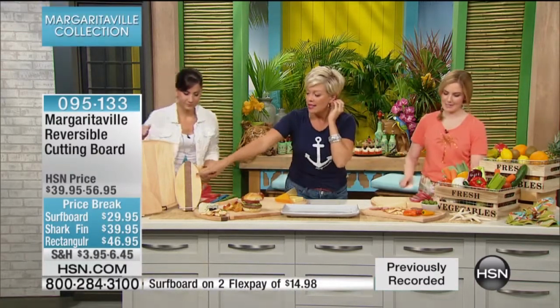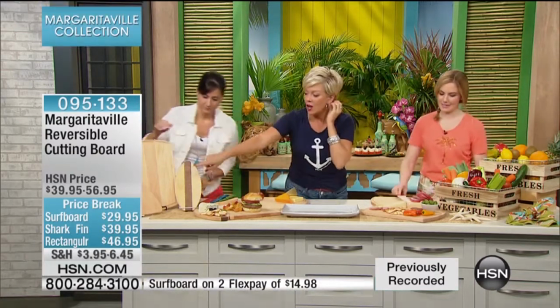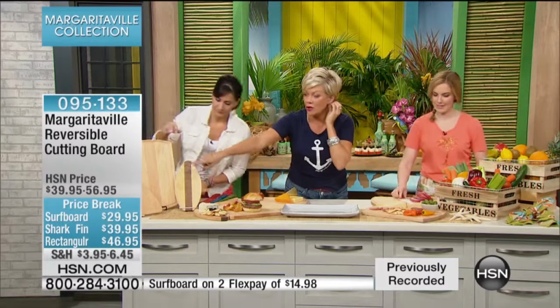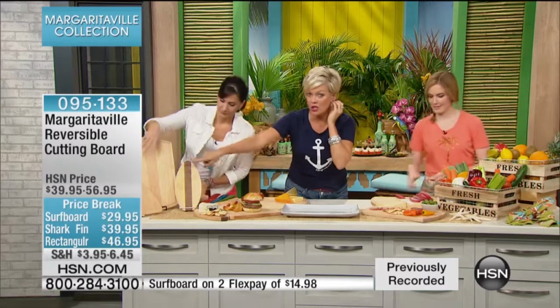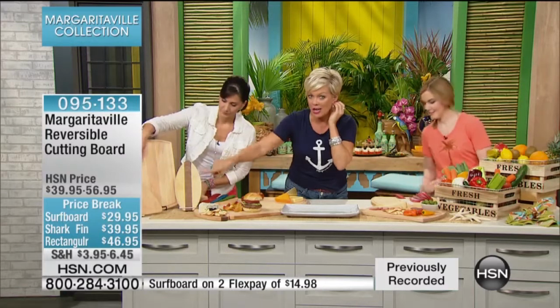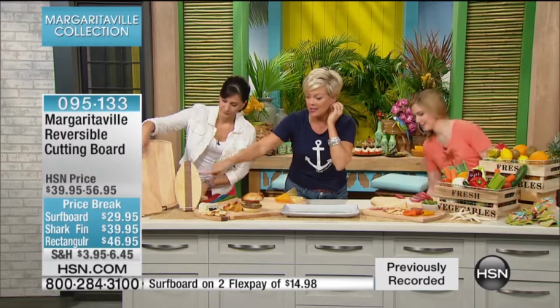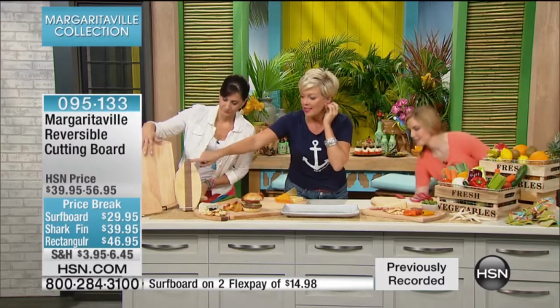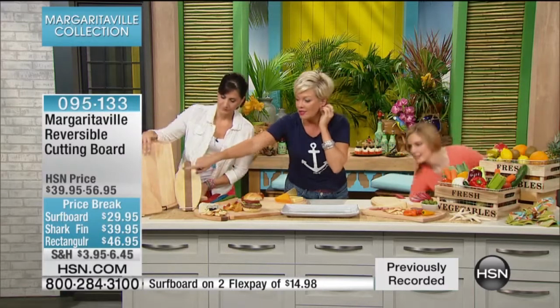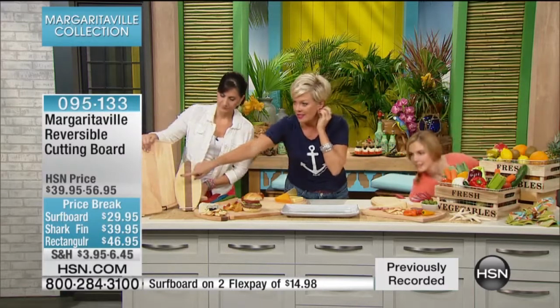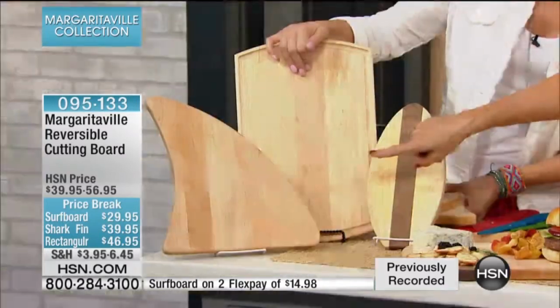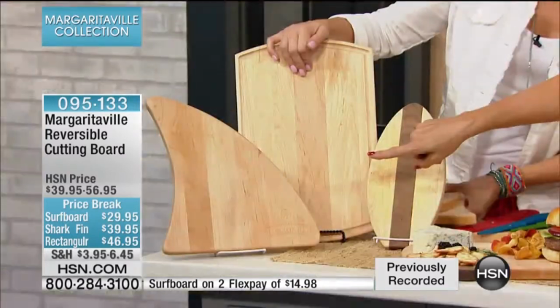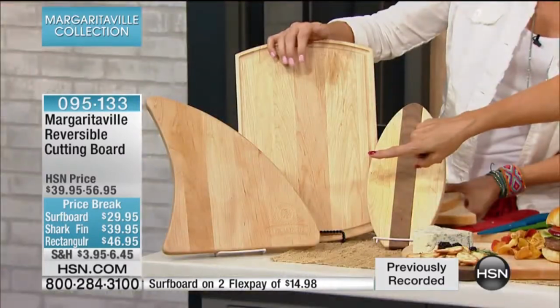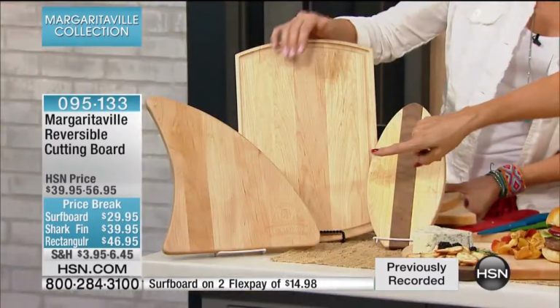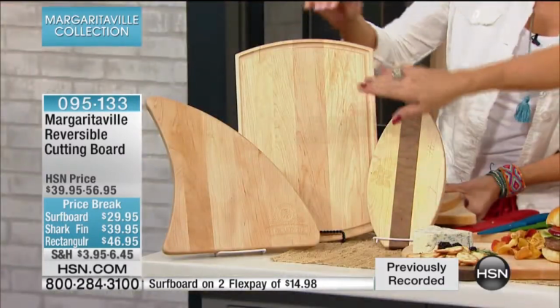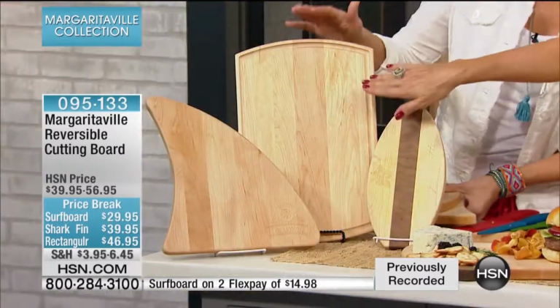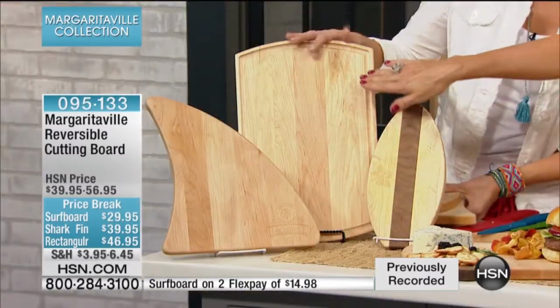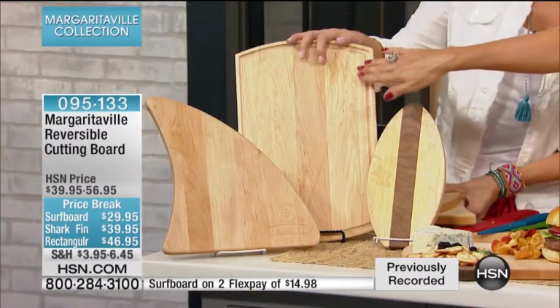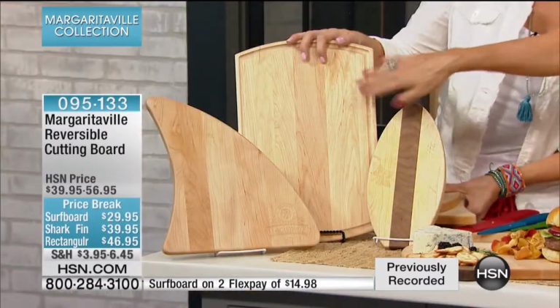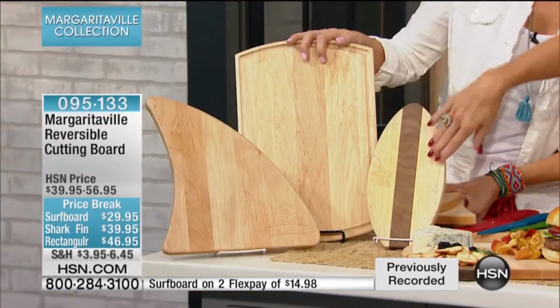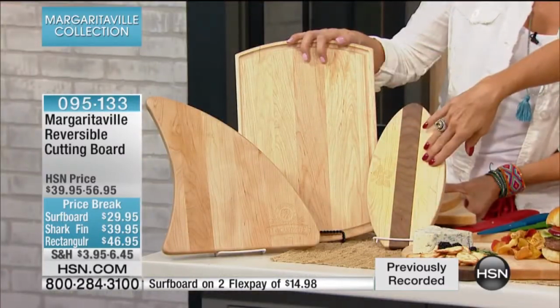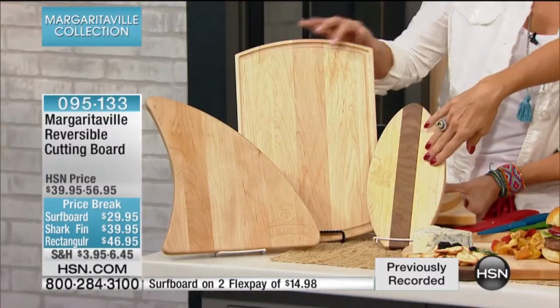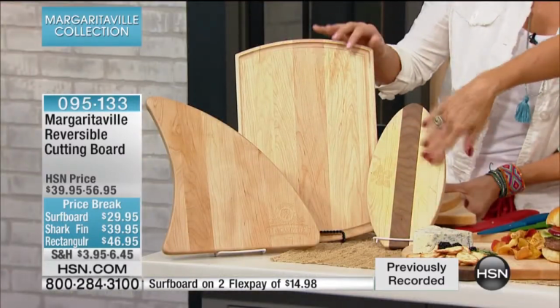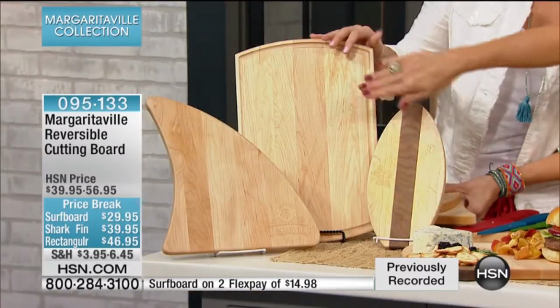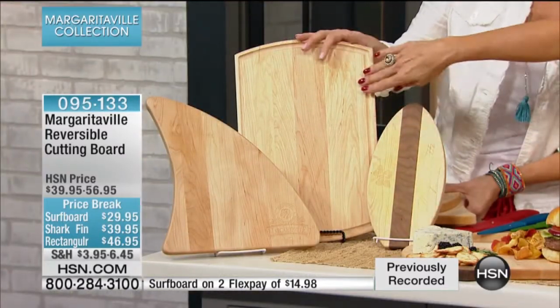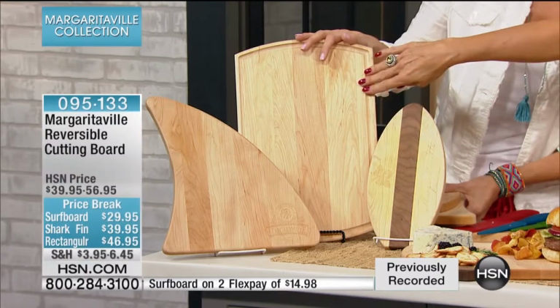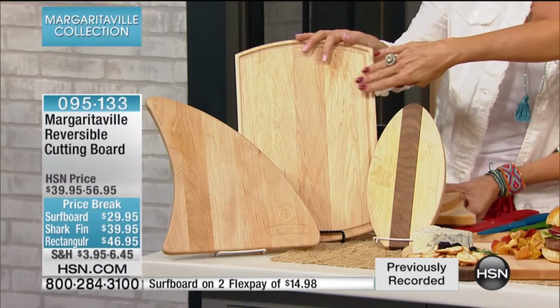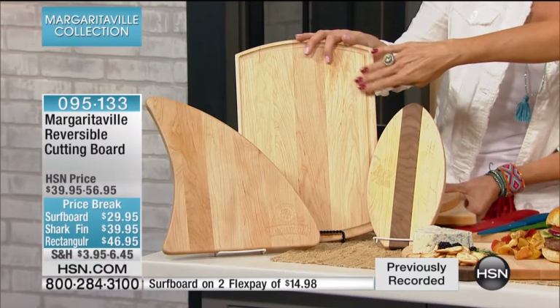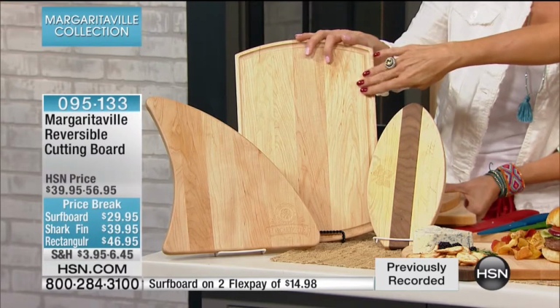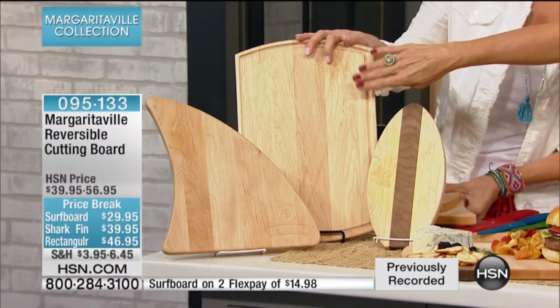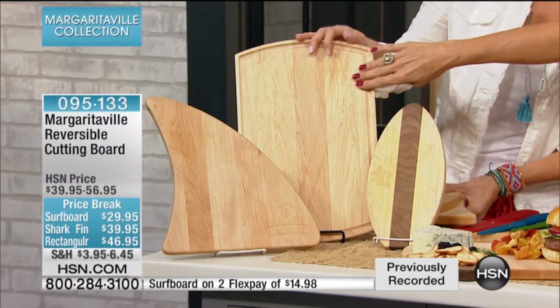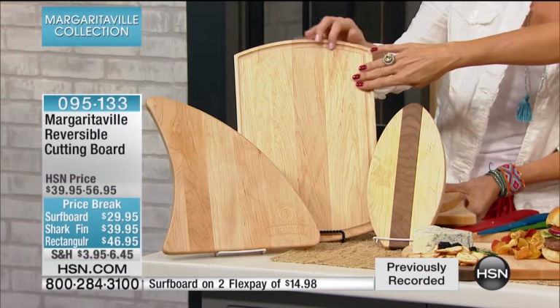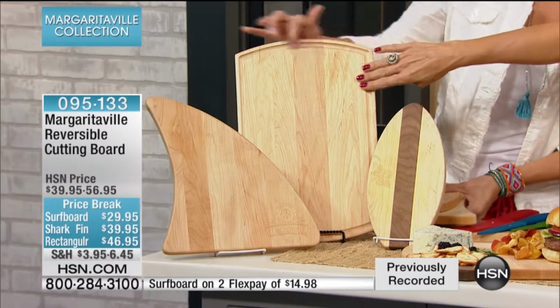These are the three shapes. There's the fins up, there's the surfboard, and then there's your standard rectangular cutting board.